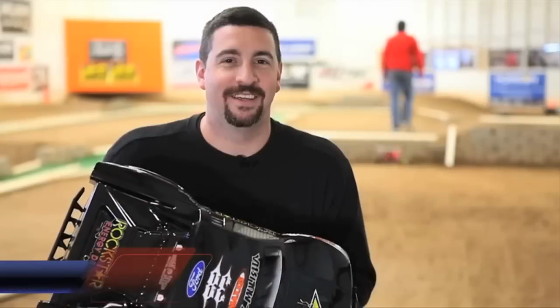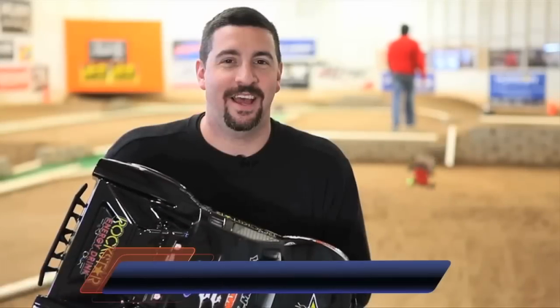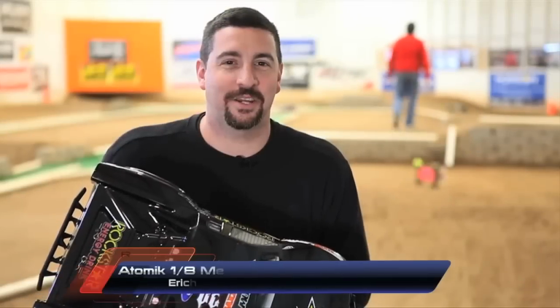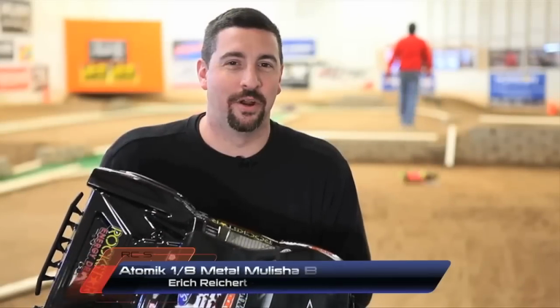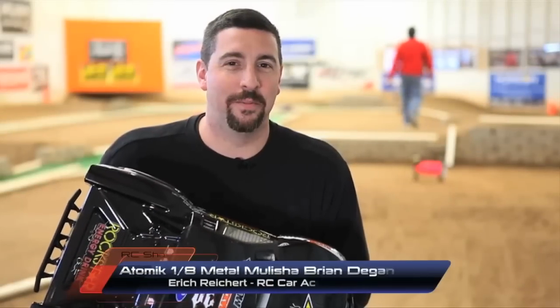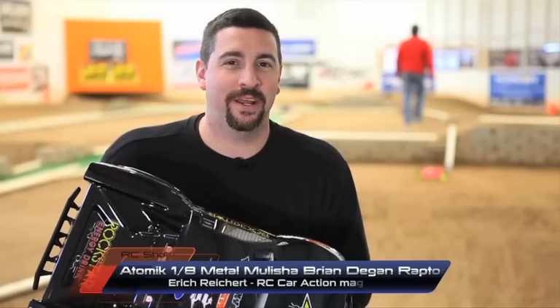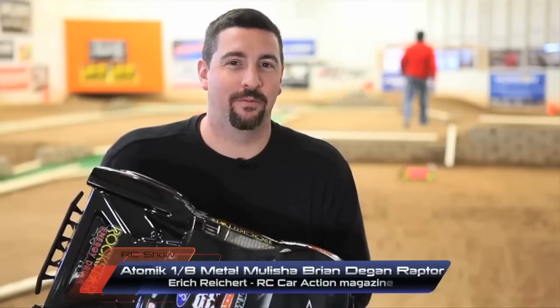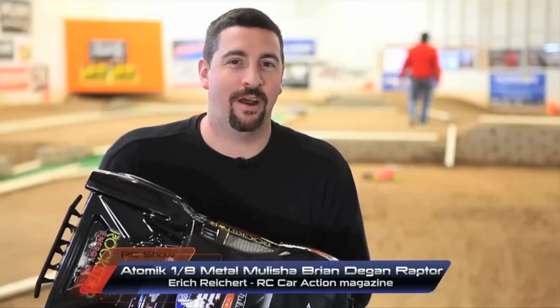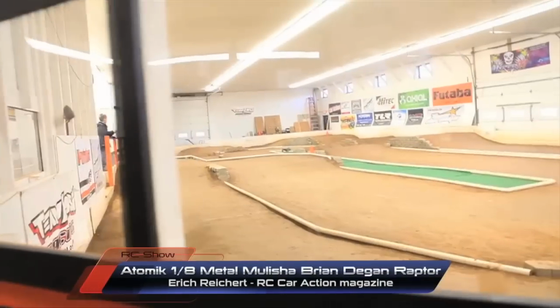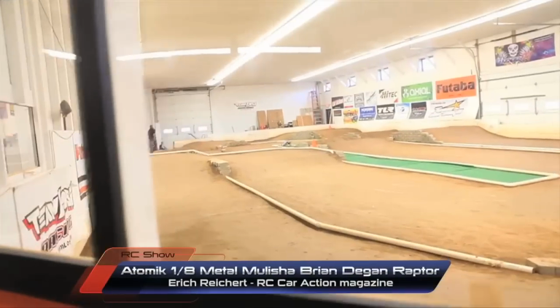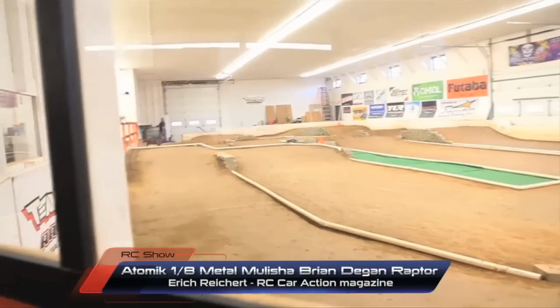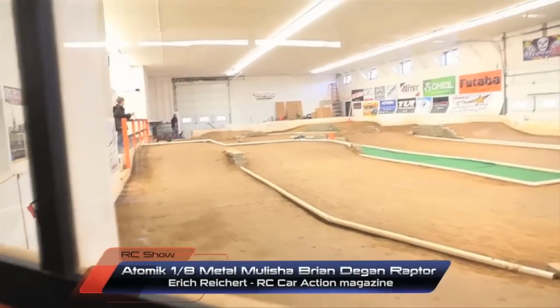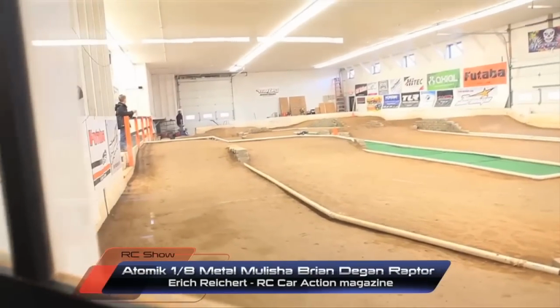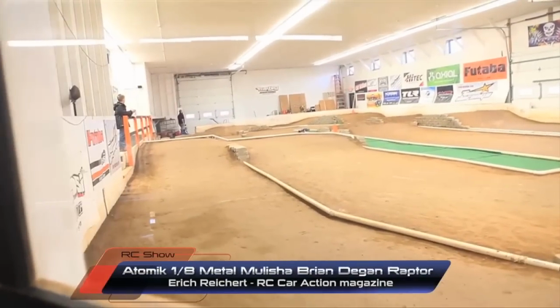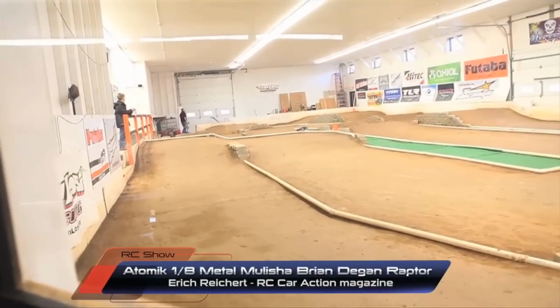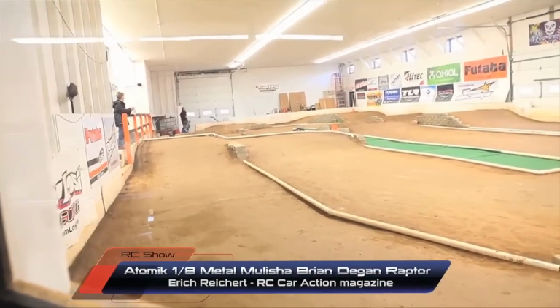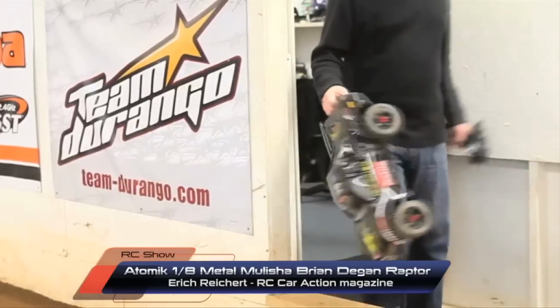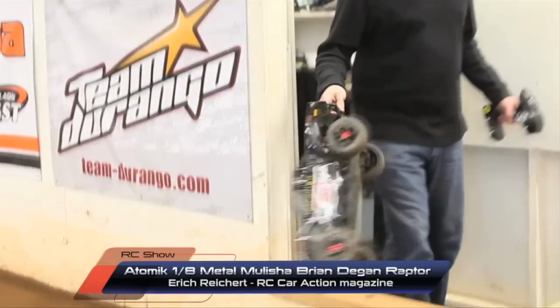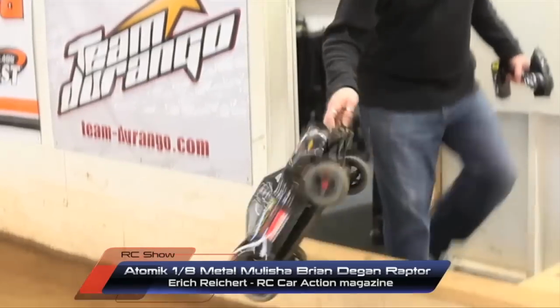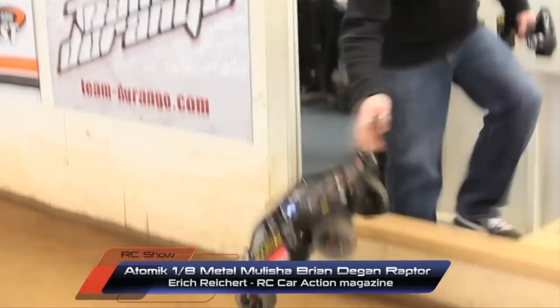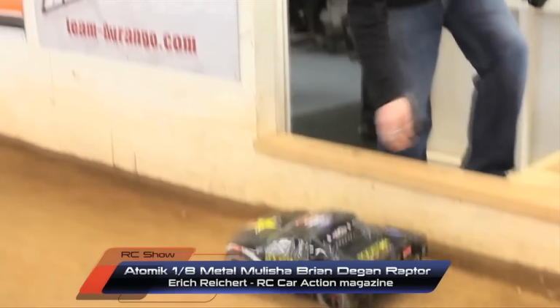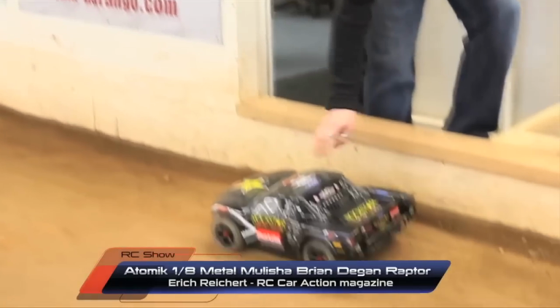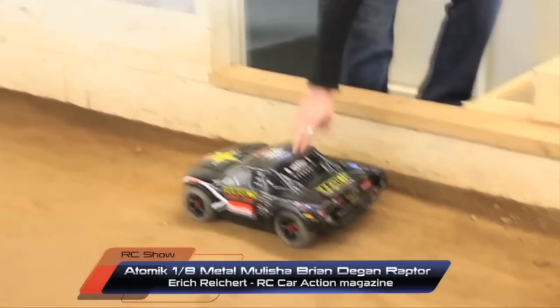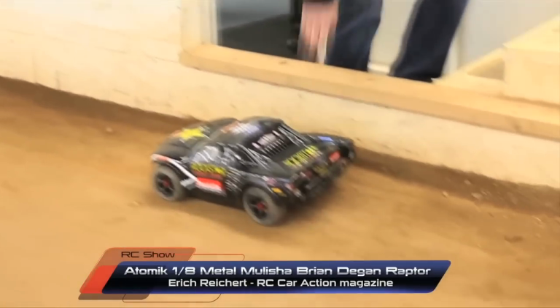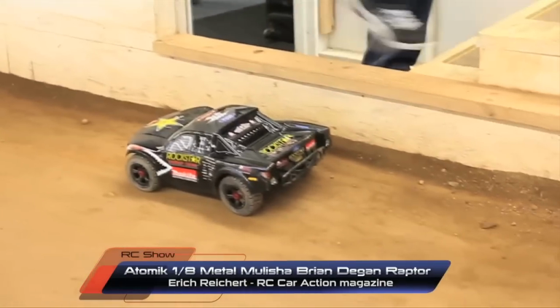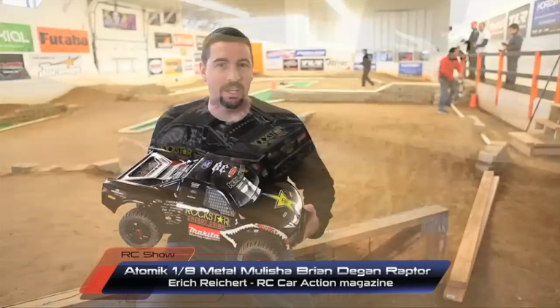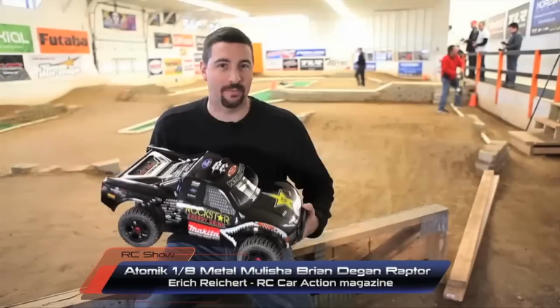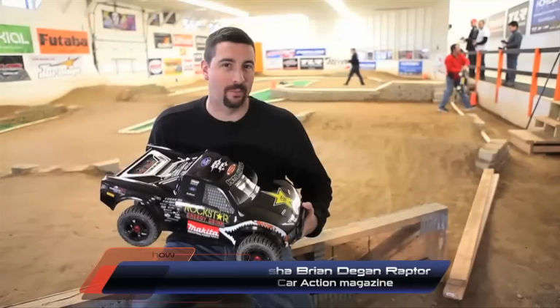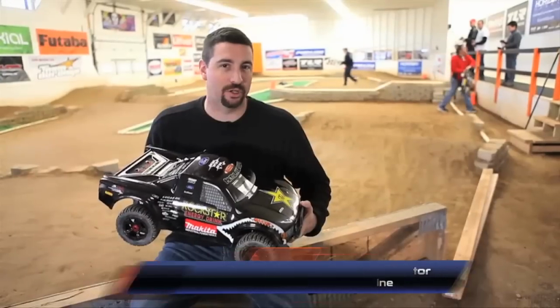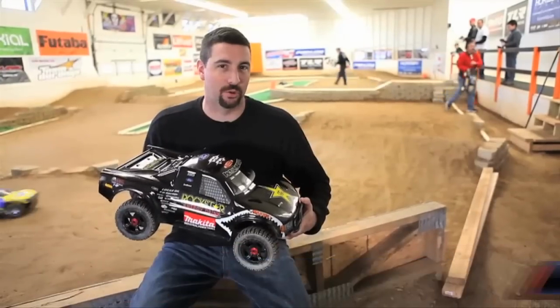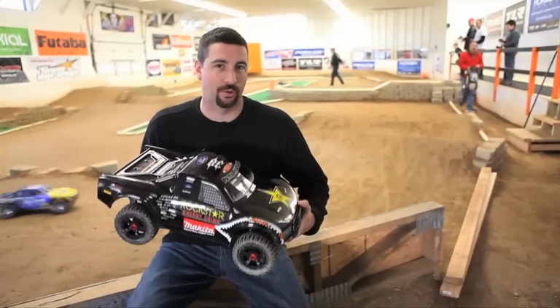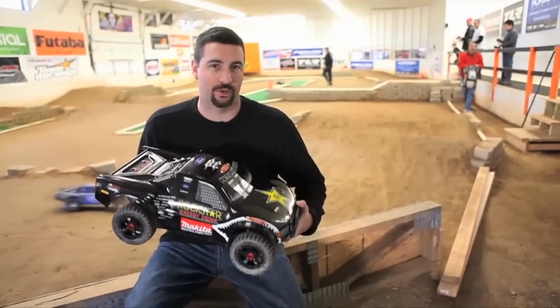How's it going, everybody? We're out here today at Wolcott Hobbies in Waterbury, Connecticut, checking out the new Atomic Brian Deegan Metal Militia Short Course Truck.